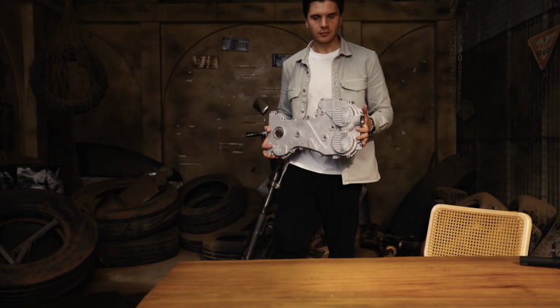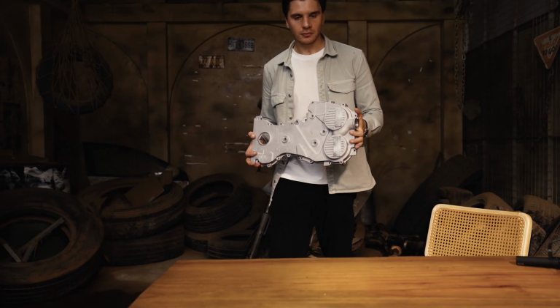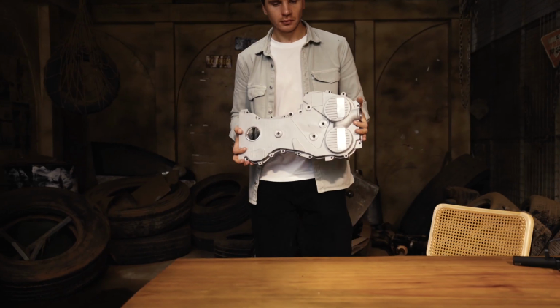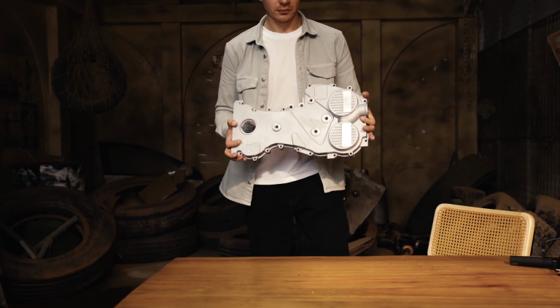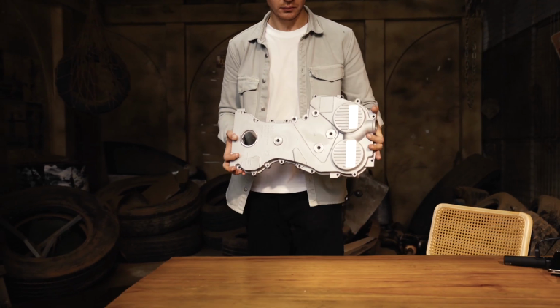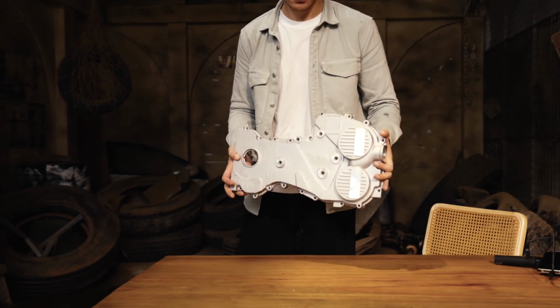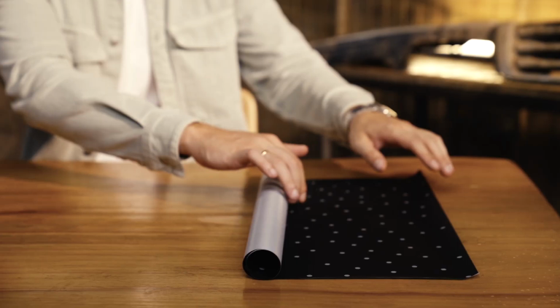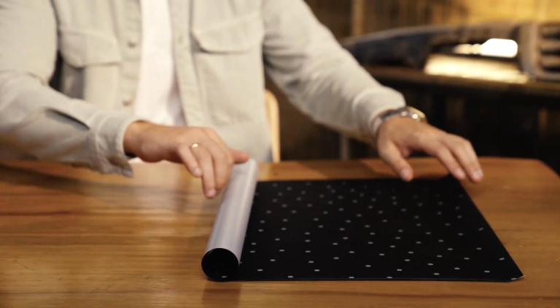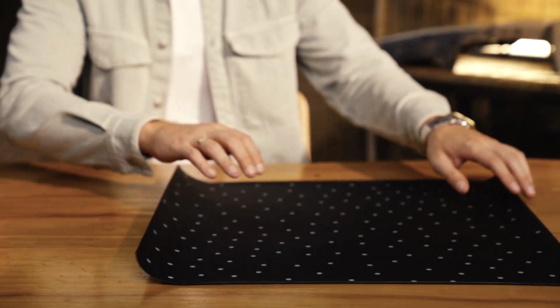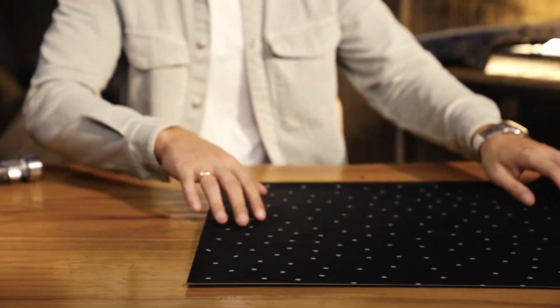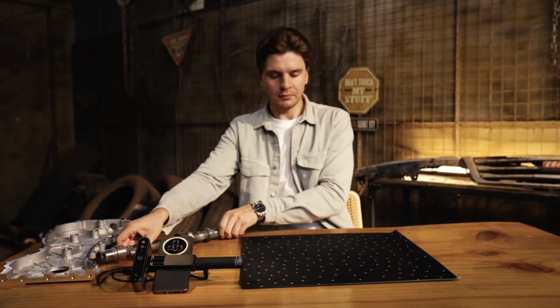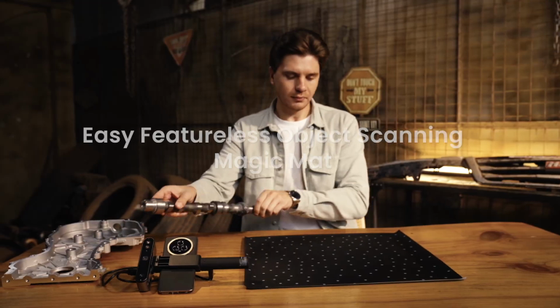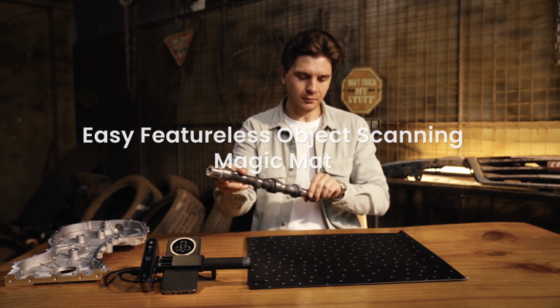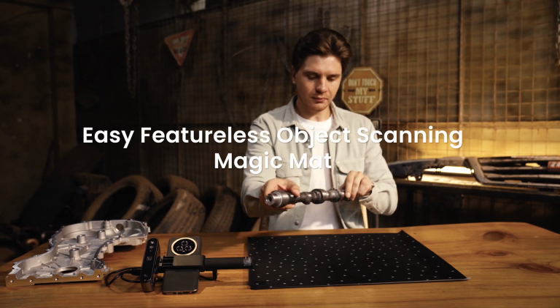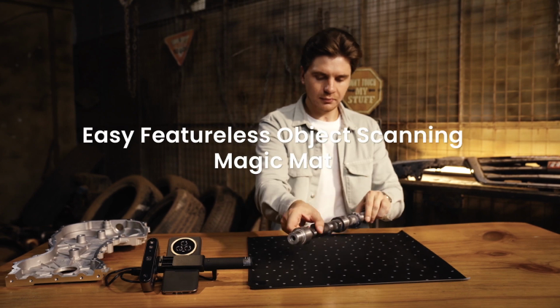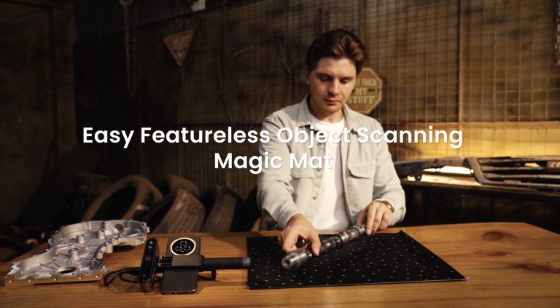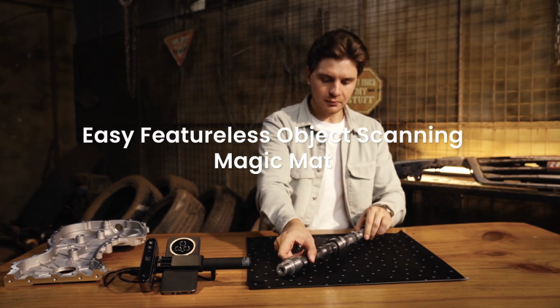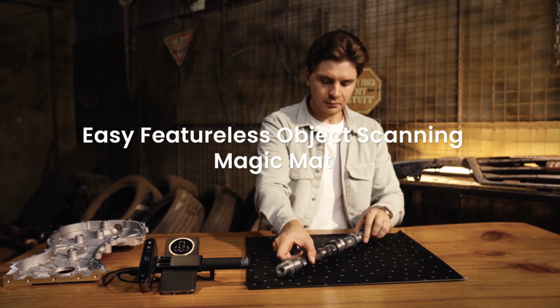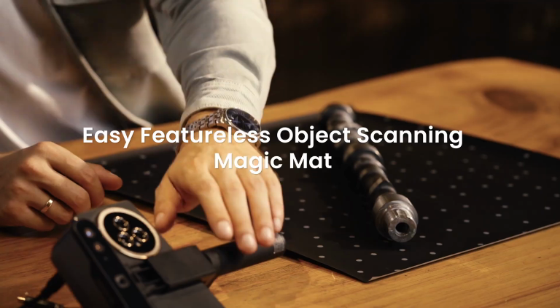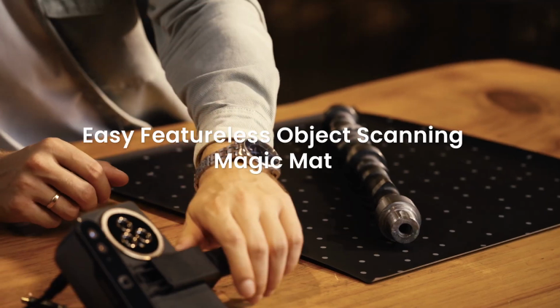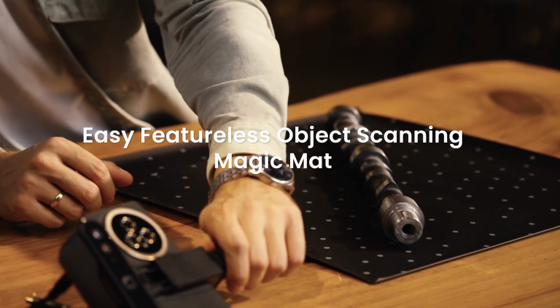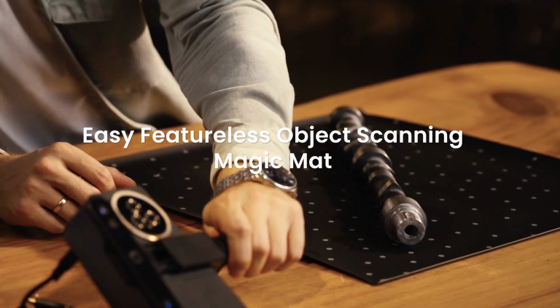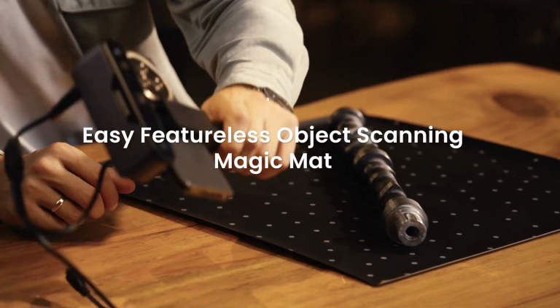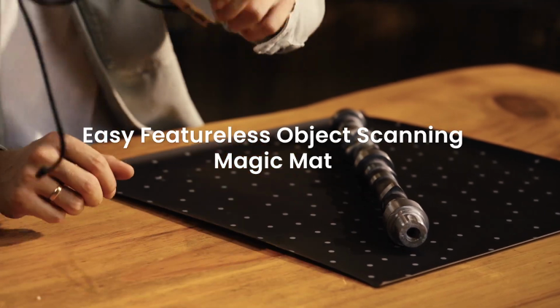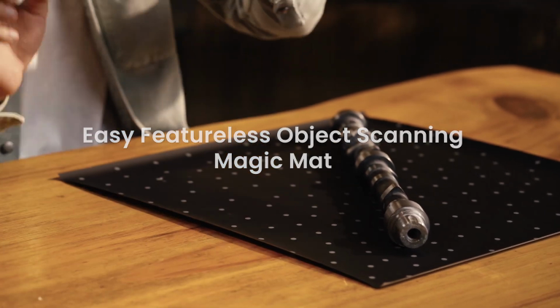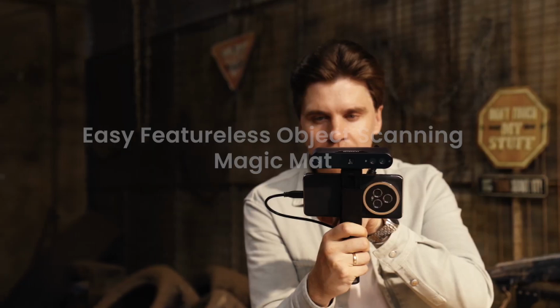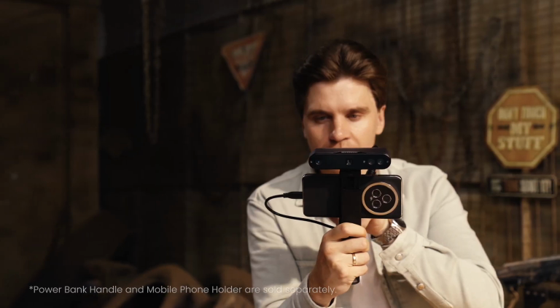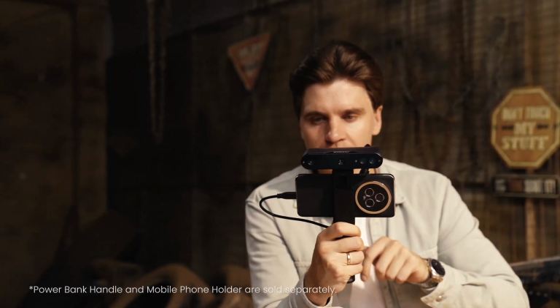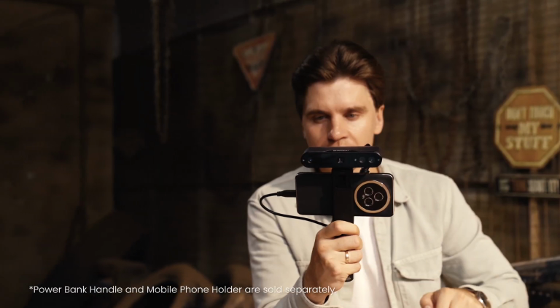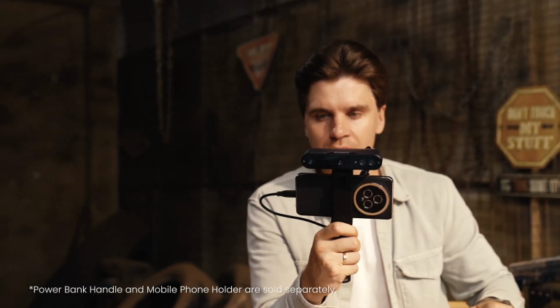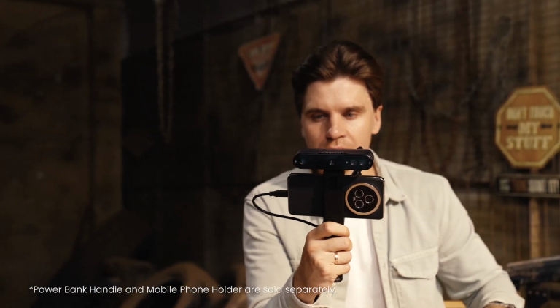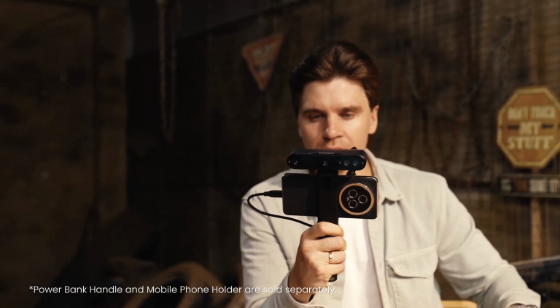Capture even featureless objects with ease using the Magic Mat. Simply place the object and it's ready for scanning.